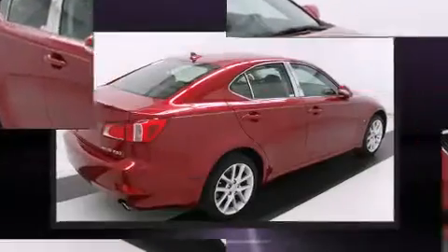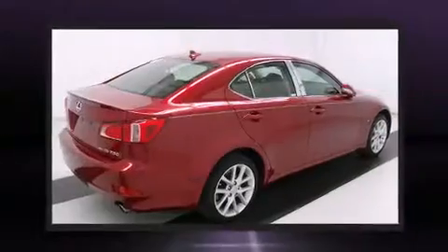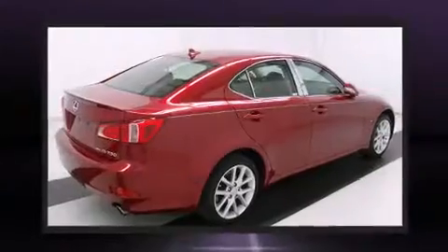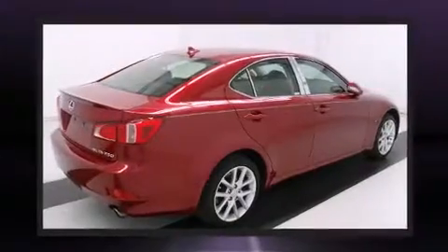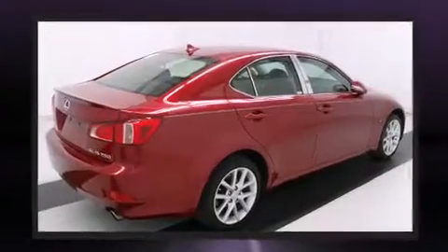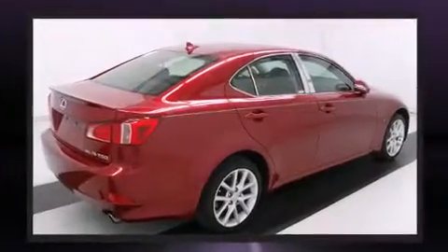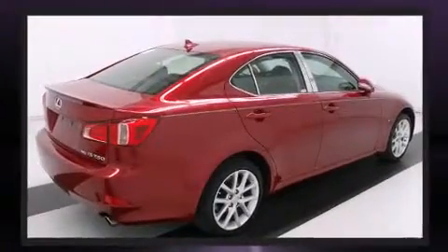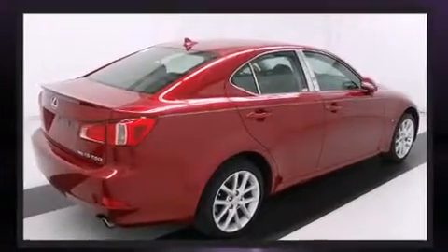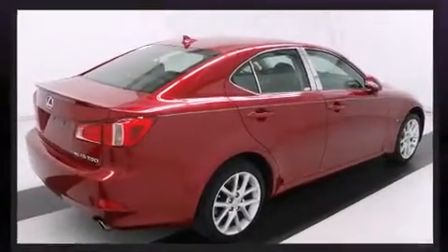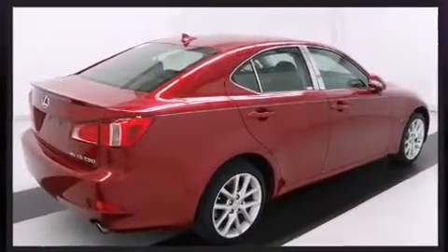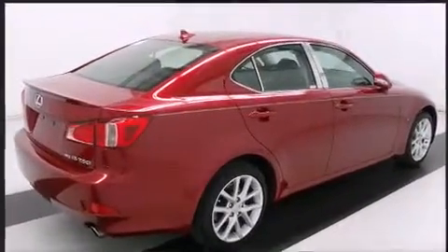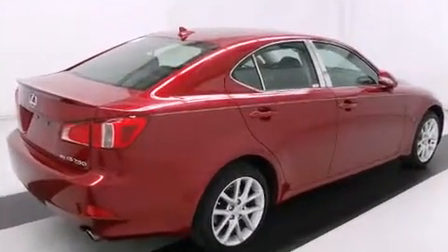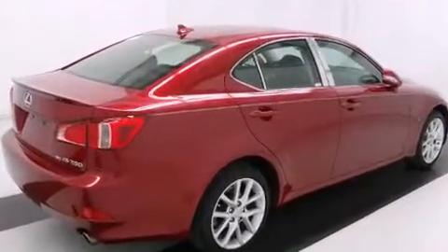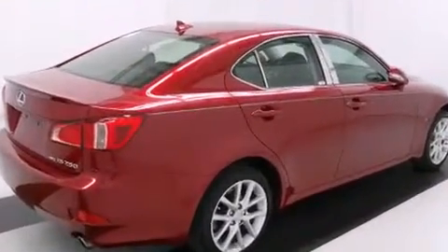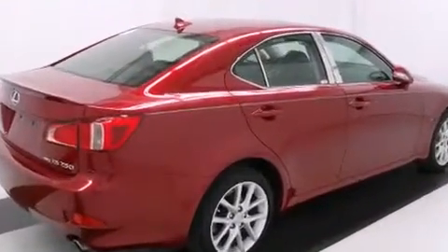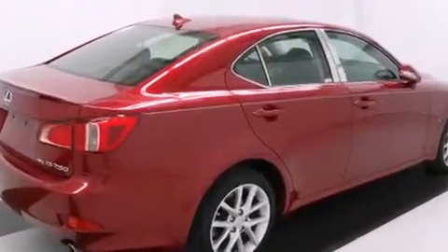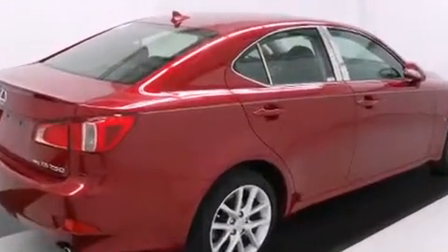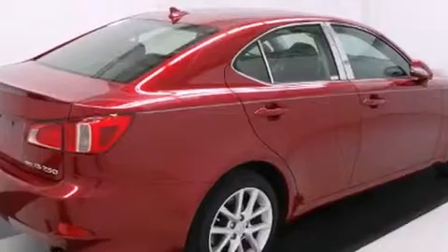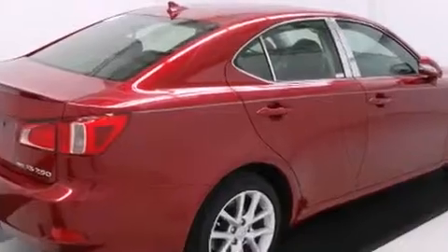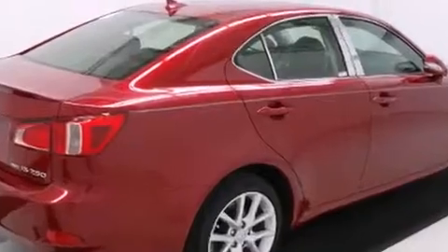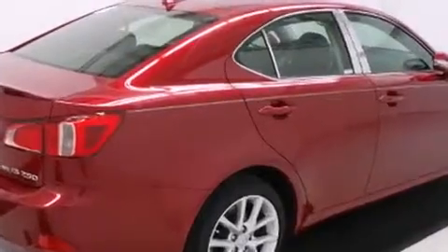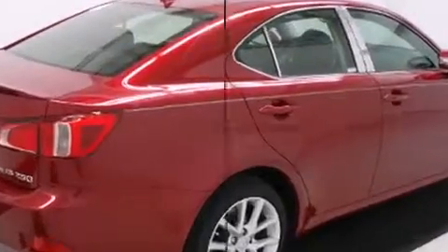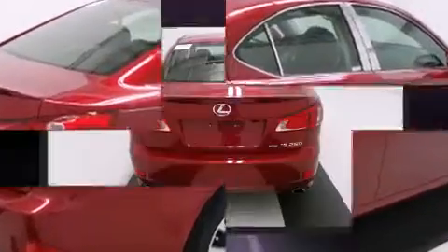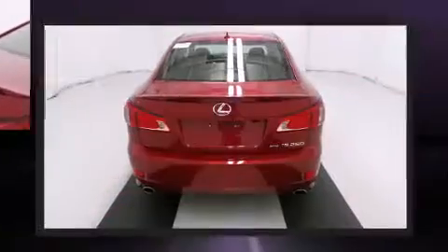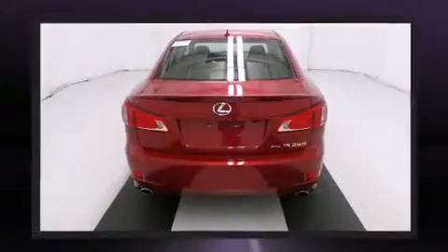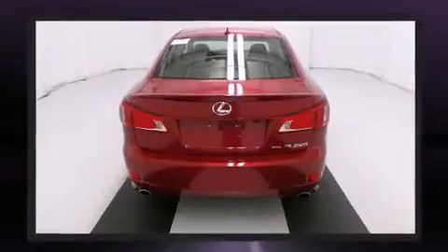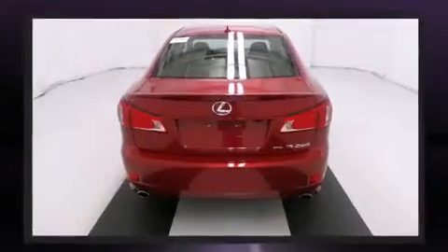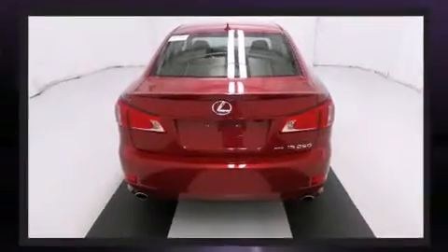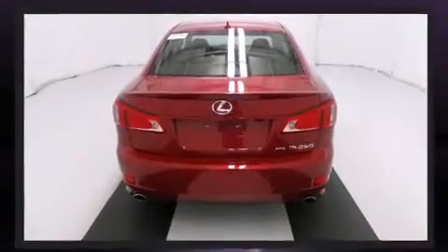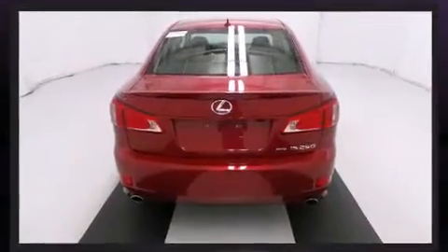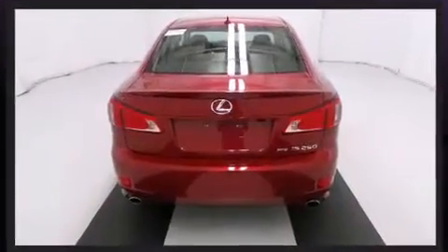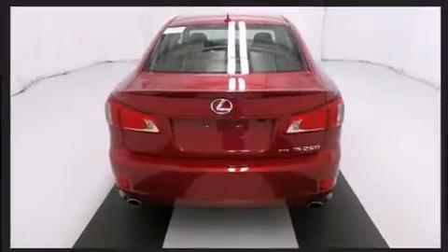It features all-wheel drive versatility, an automatic transmission, and a refined six-cylinder engine.